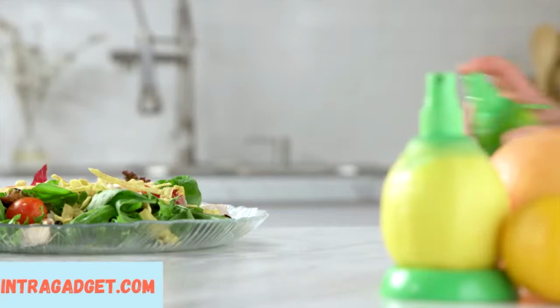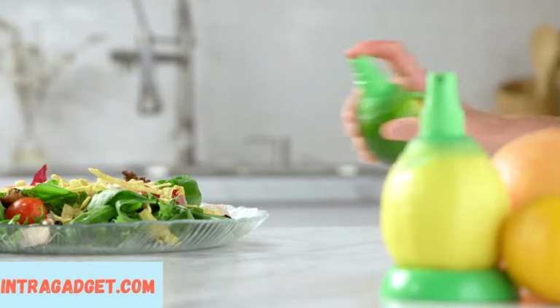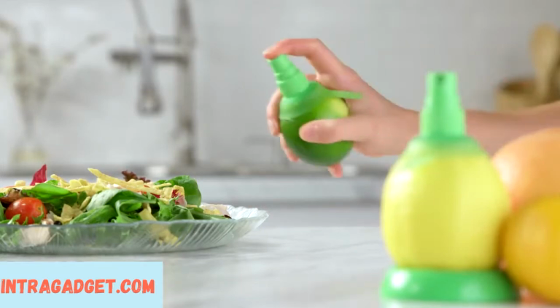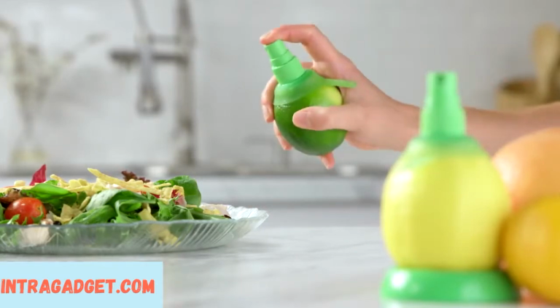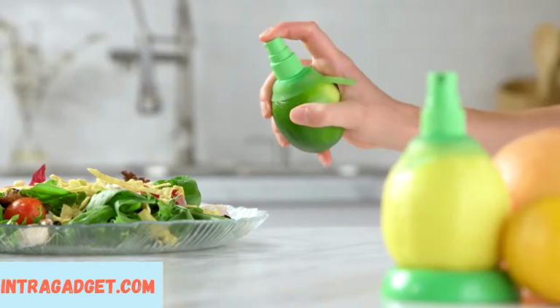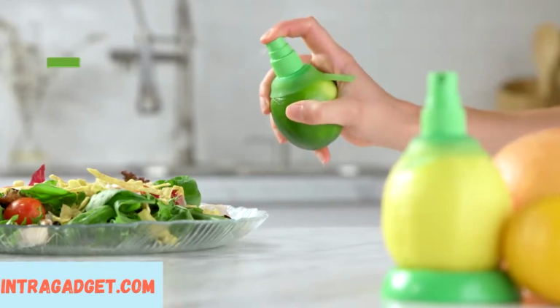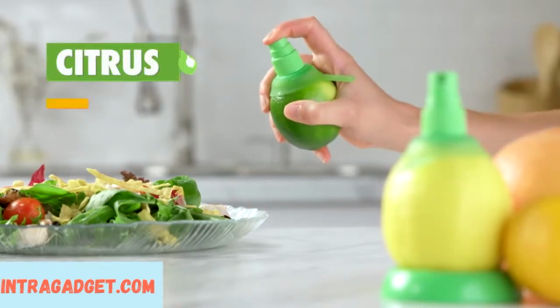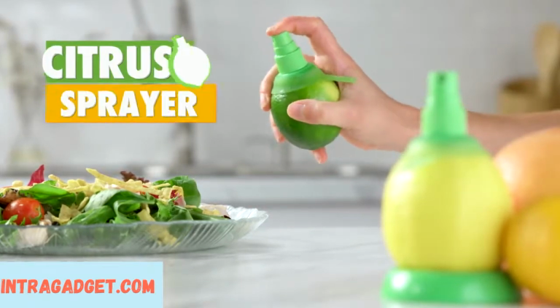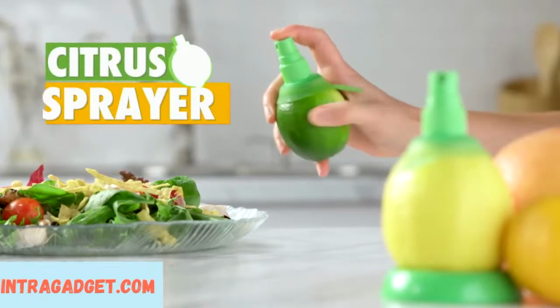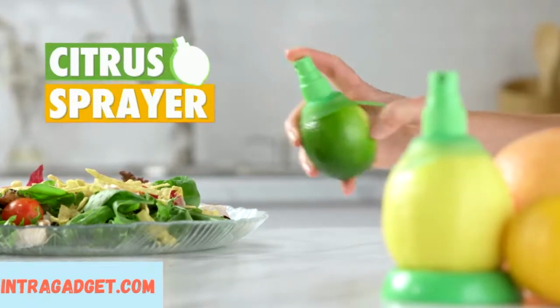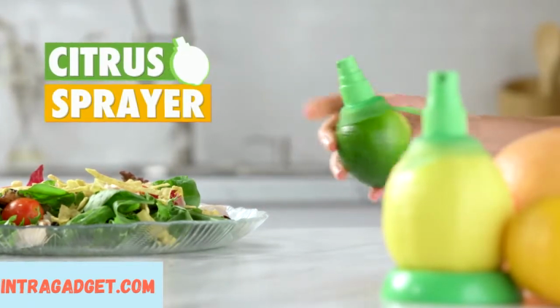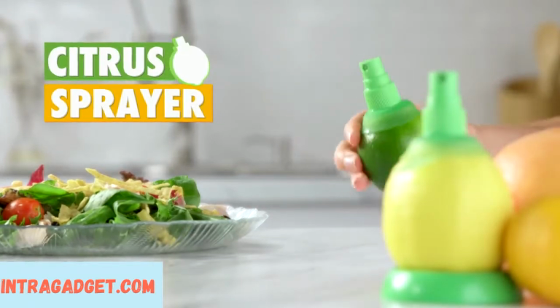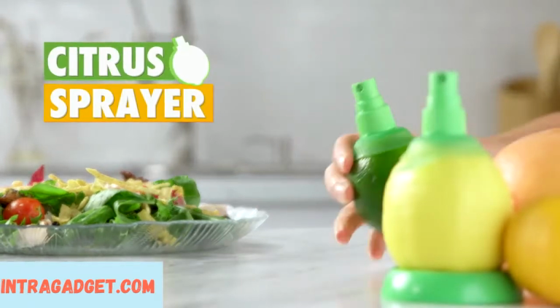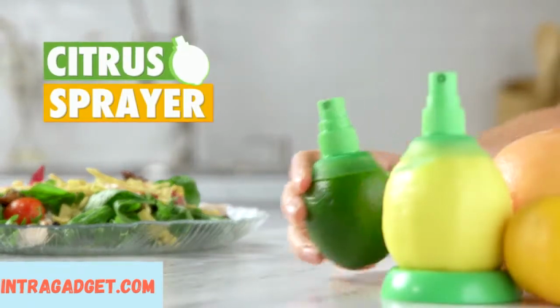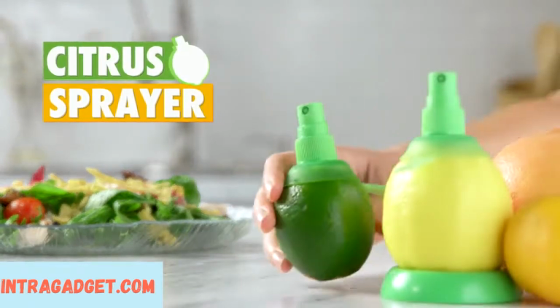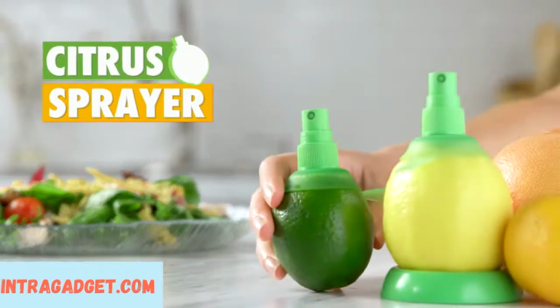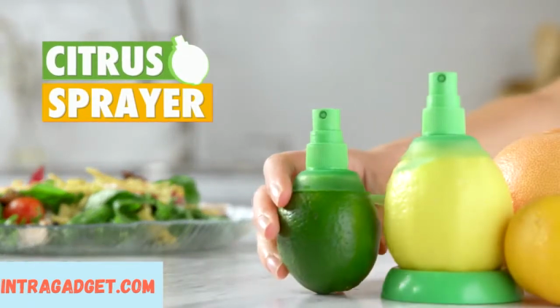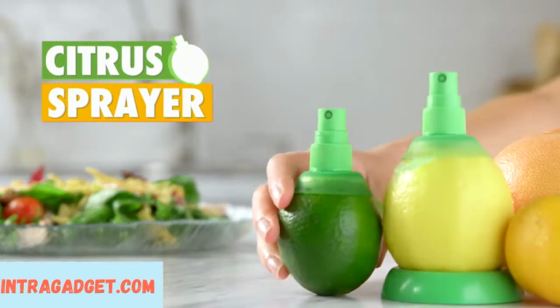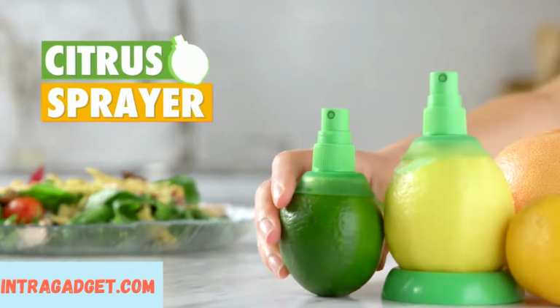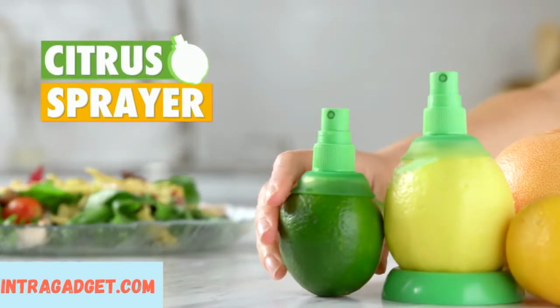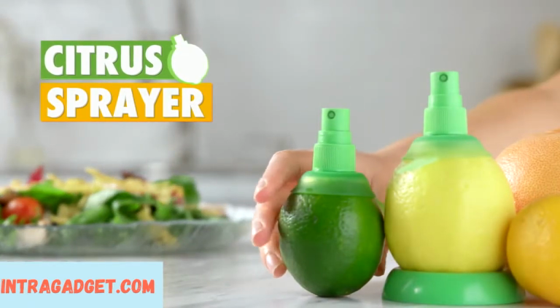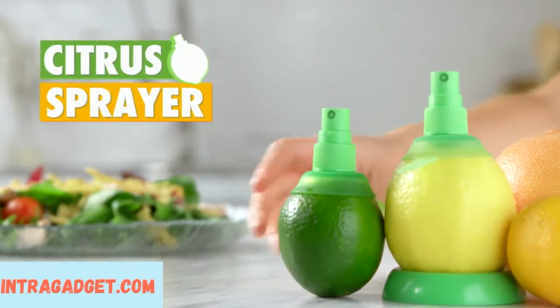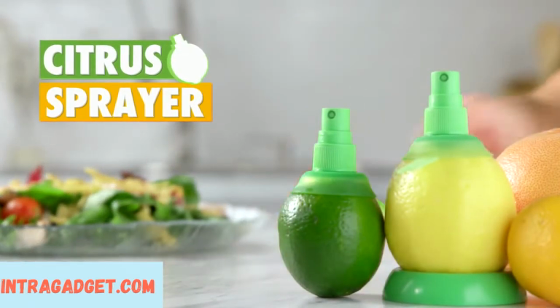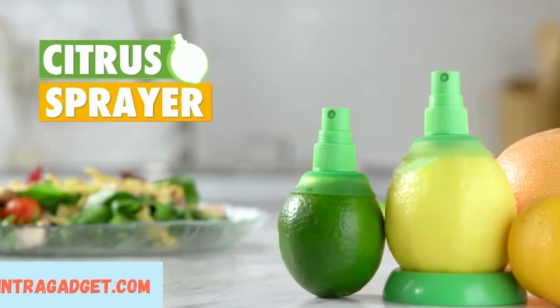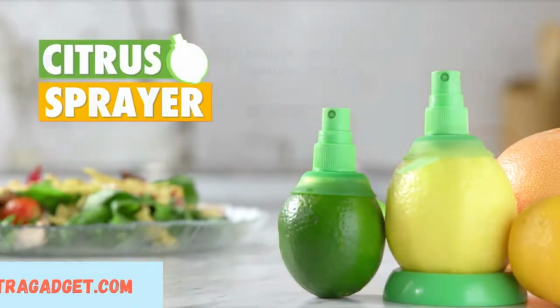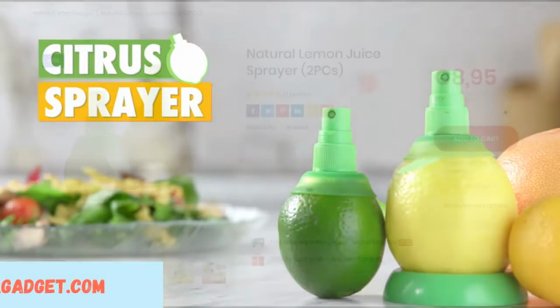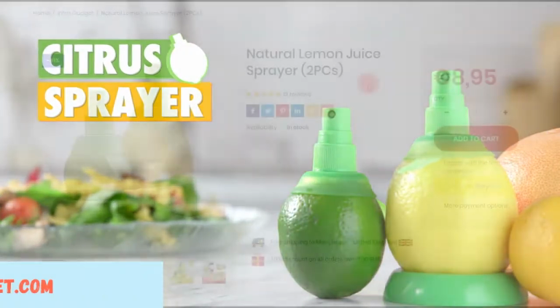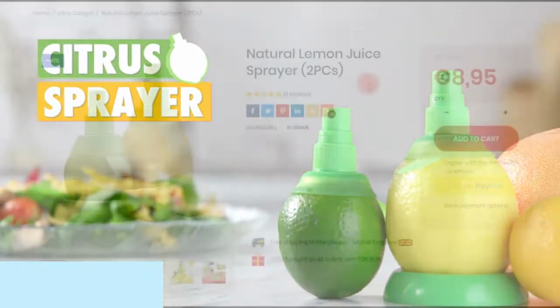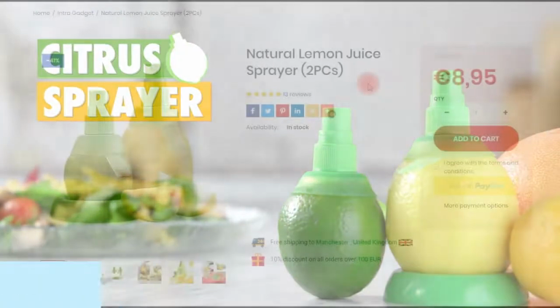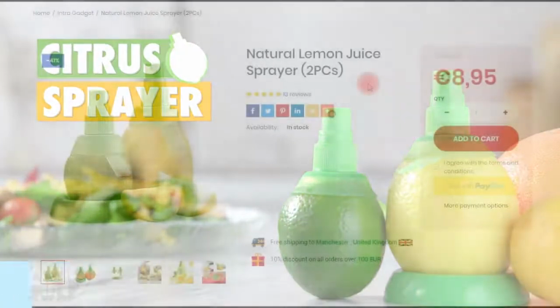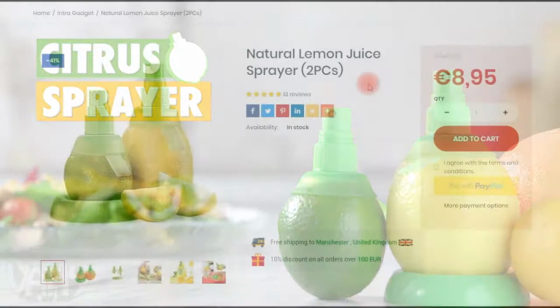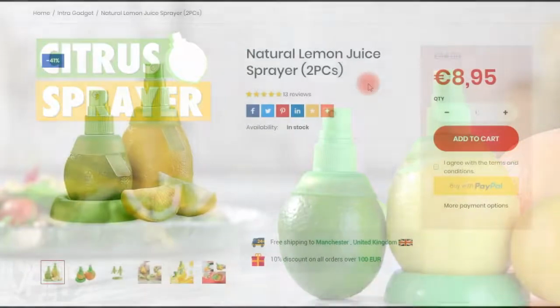Spritz your snacks and supper with the citrus sprayer 2-pack and shop for hundreds more curiously awesome gifts.